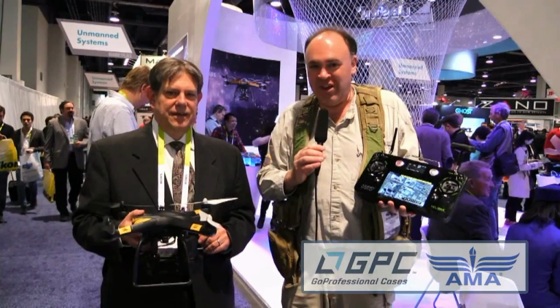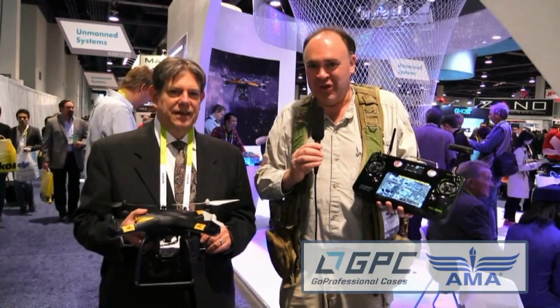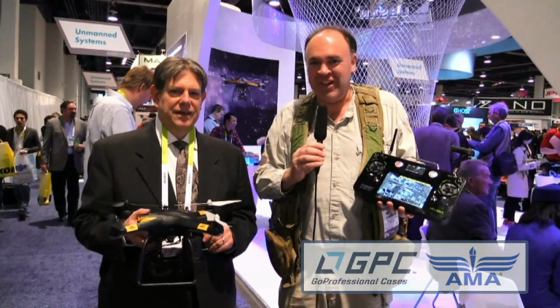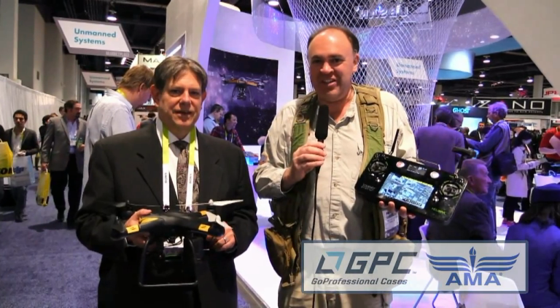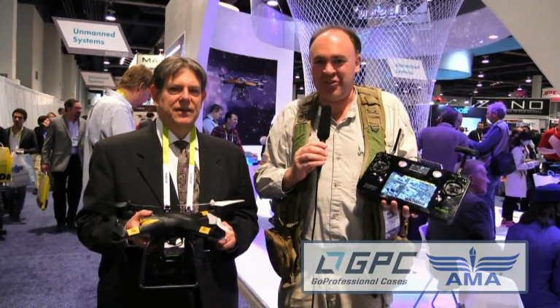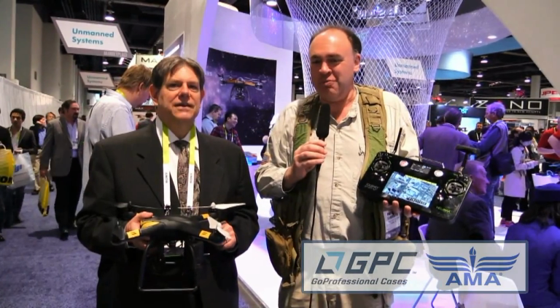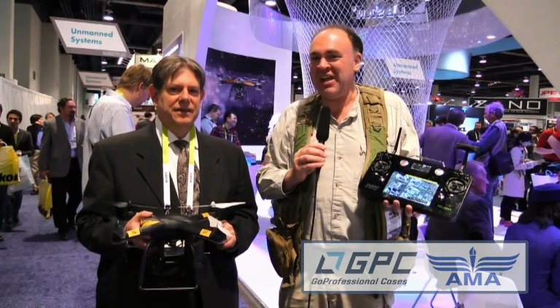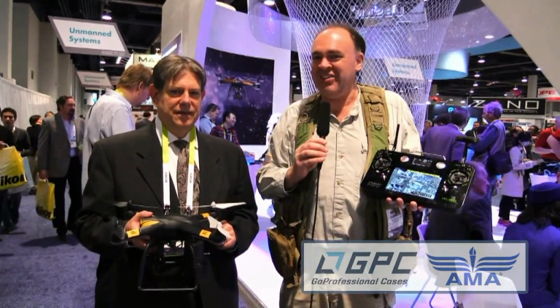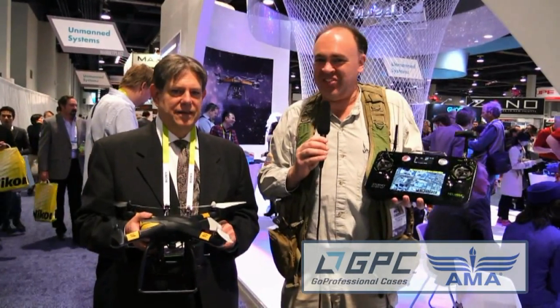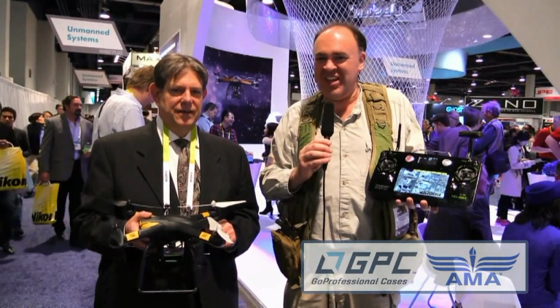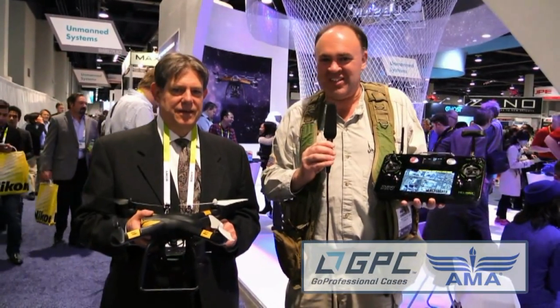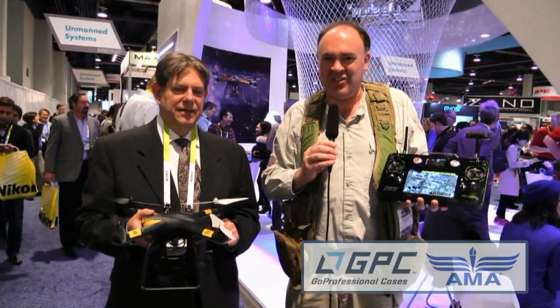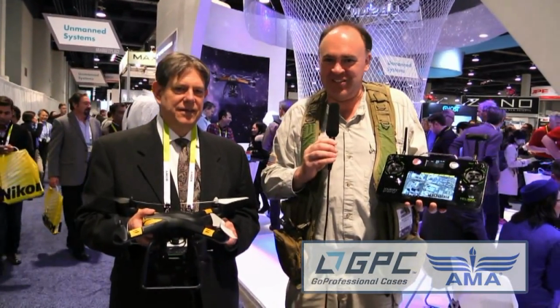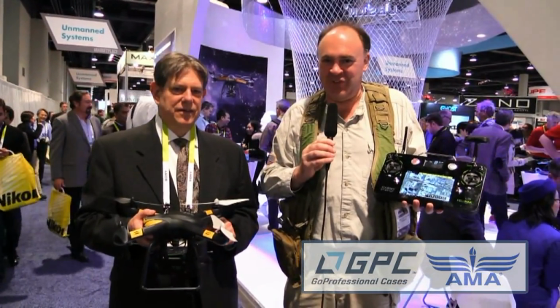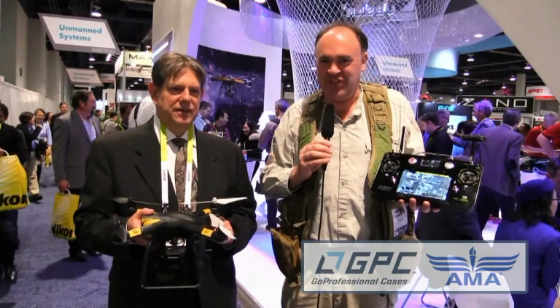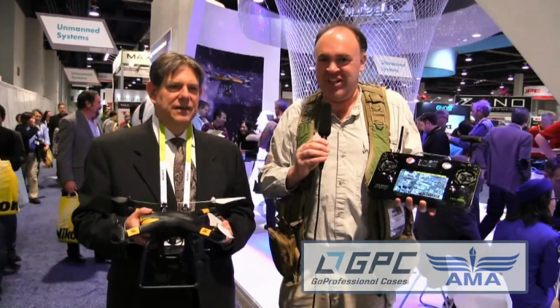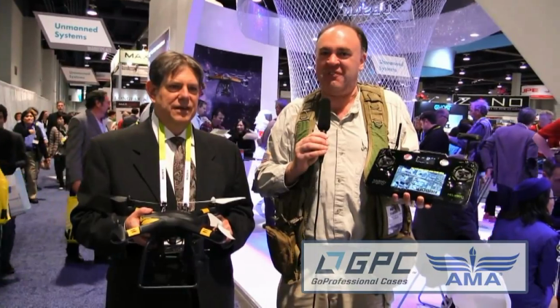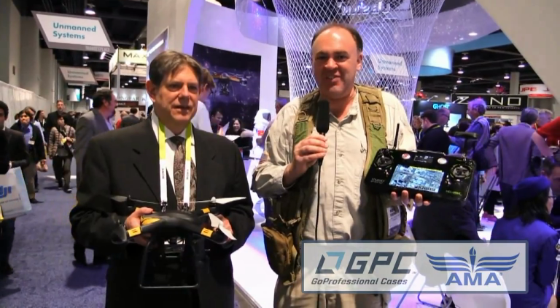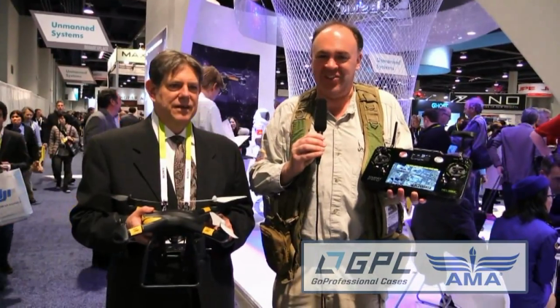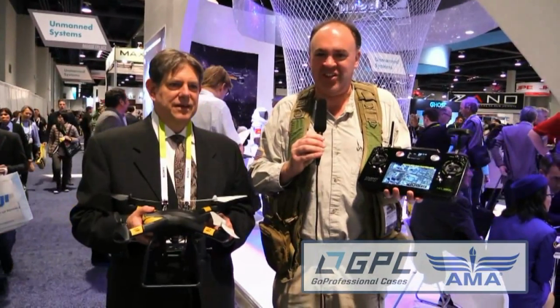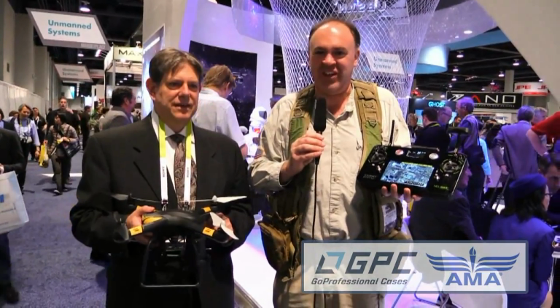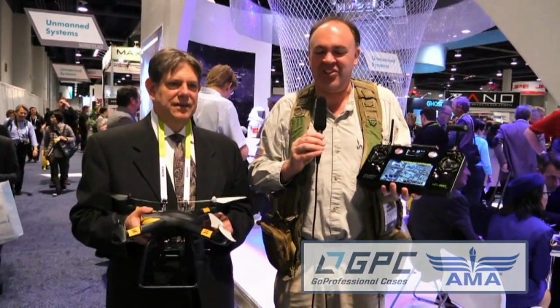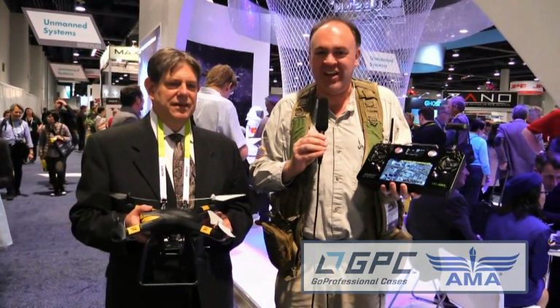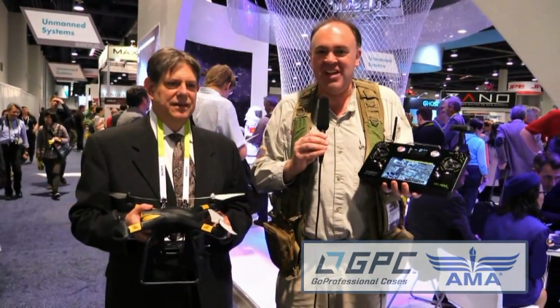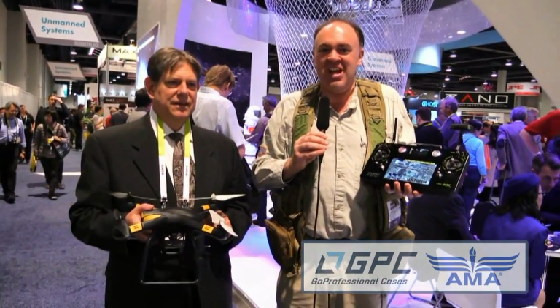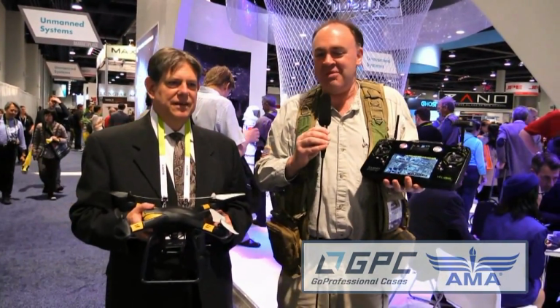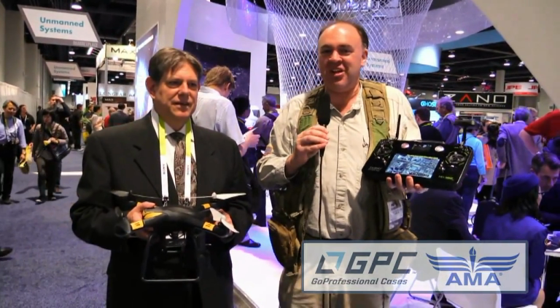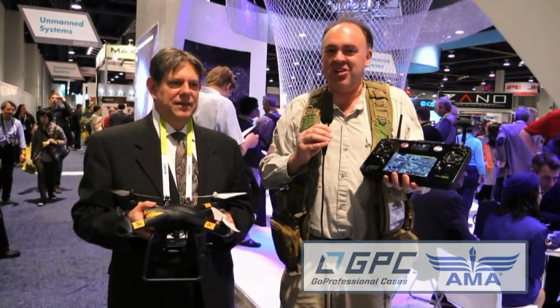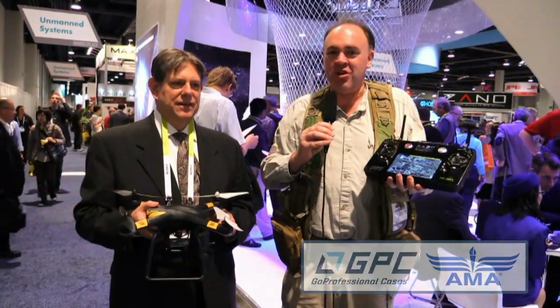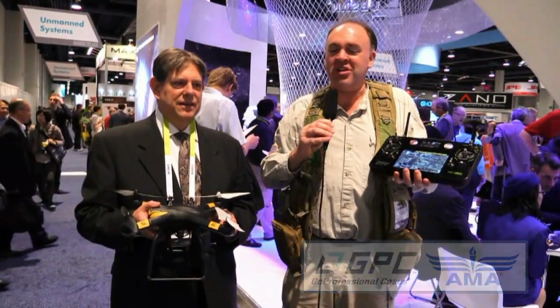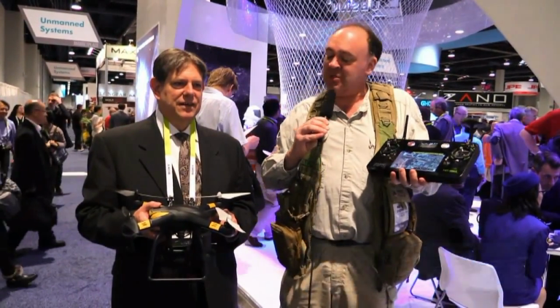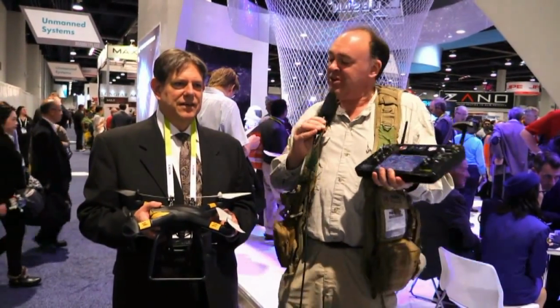Roswell Flight Test Crew back here at CES 2015 in fabulous Las Vegas, Nevada, and I'm talking to Gordon Cockburn.